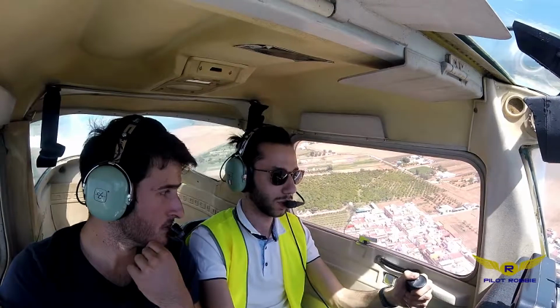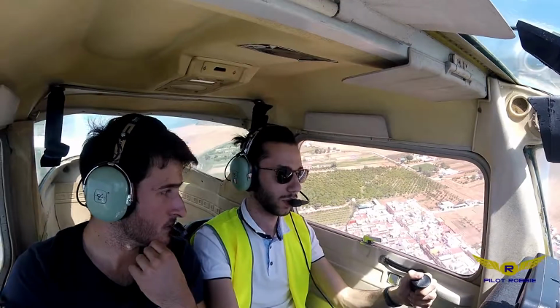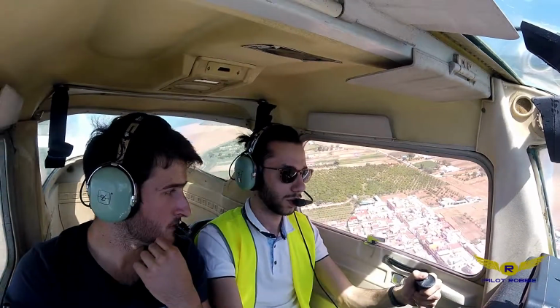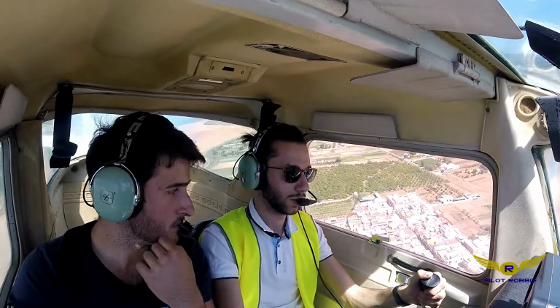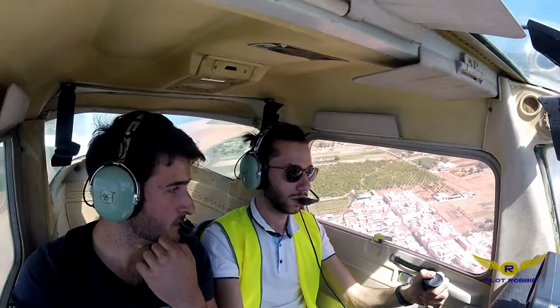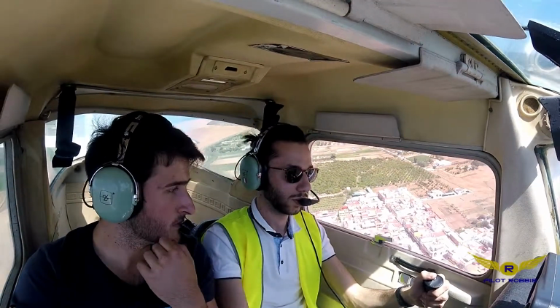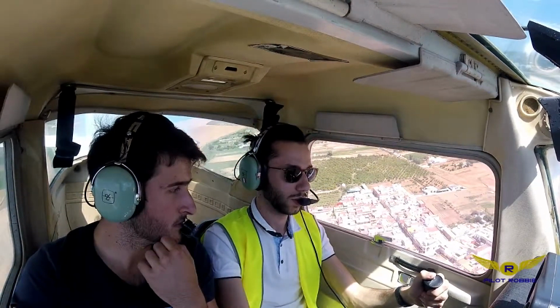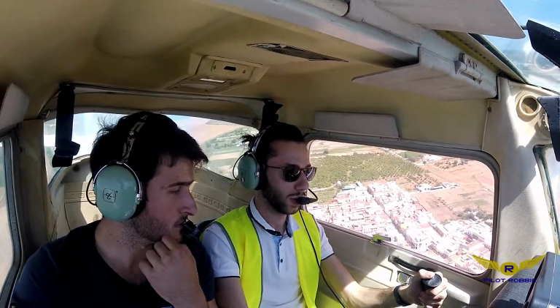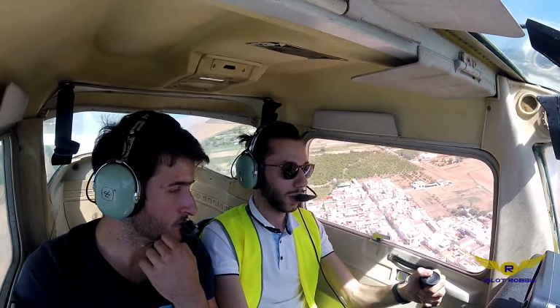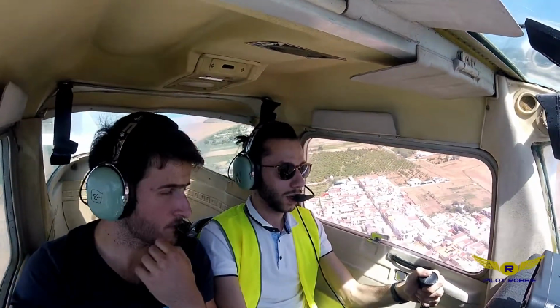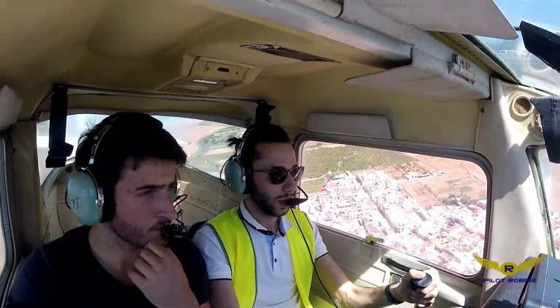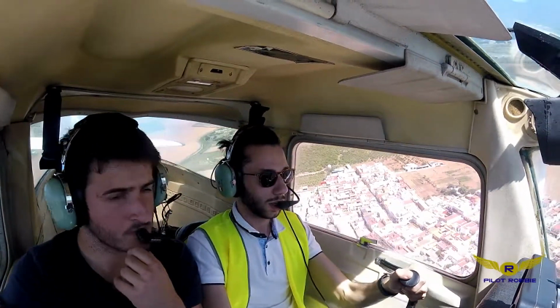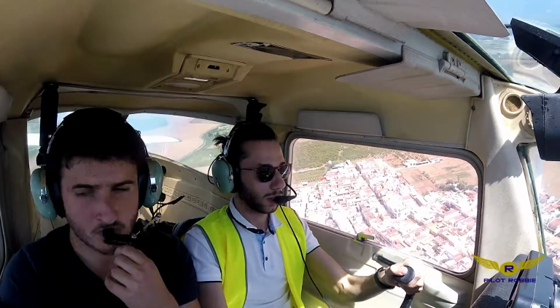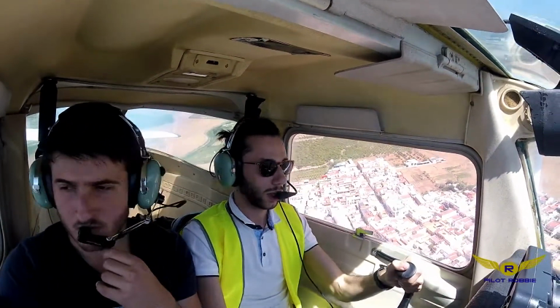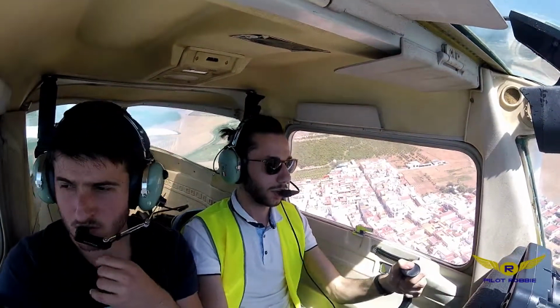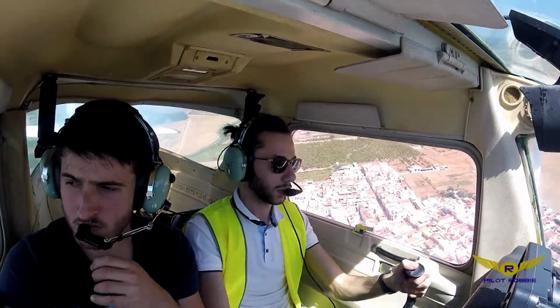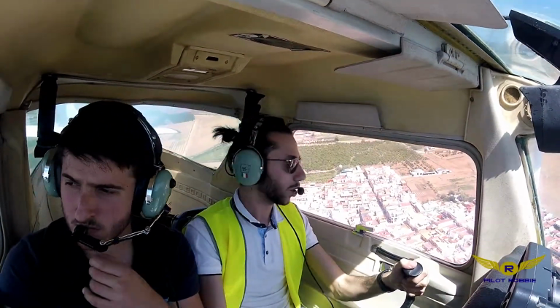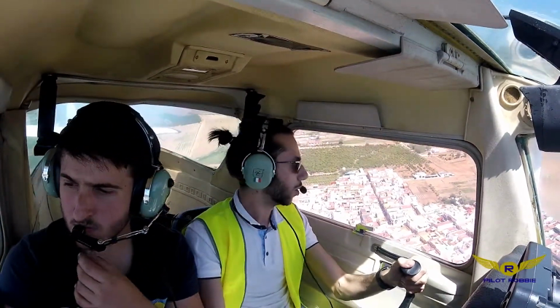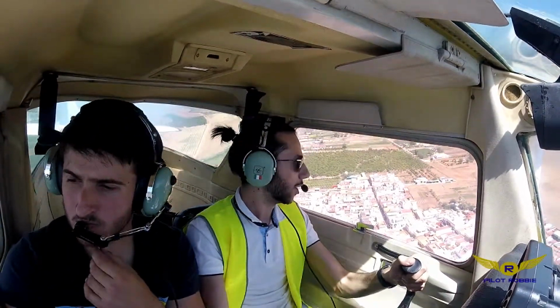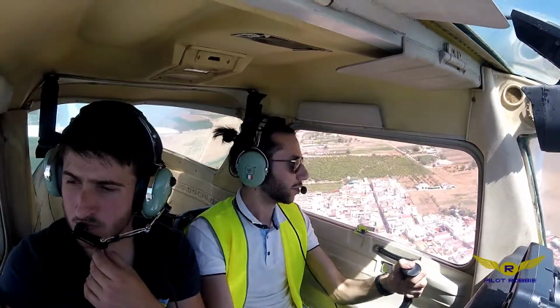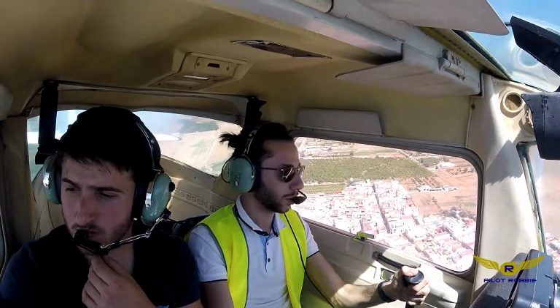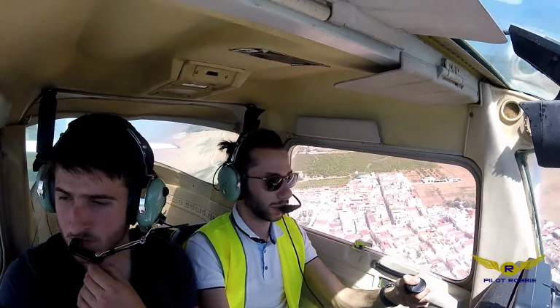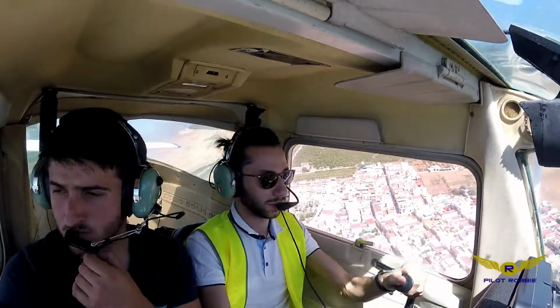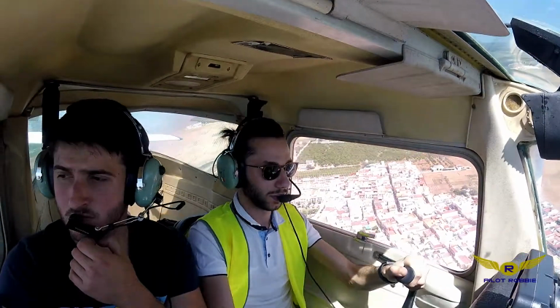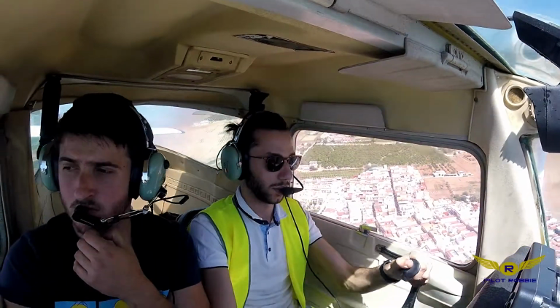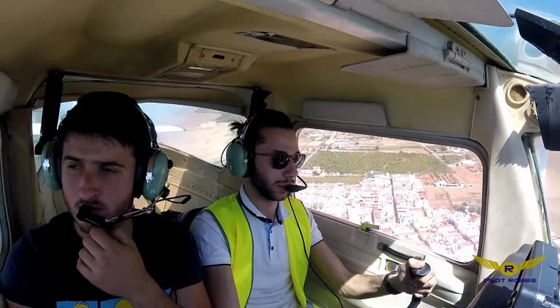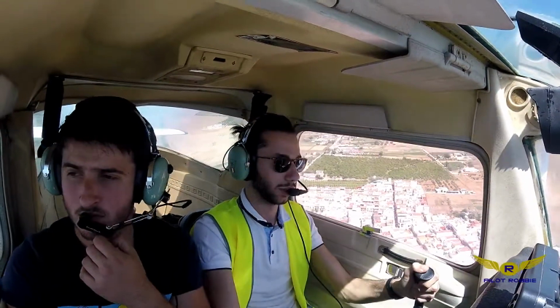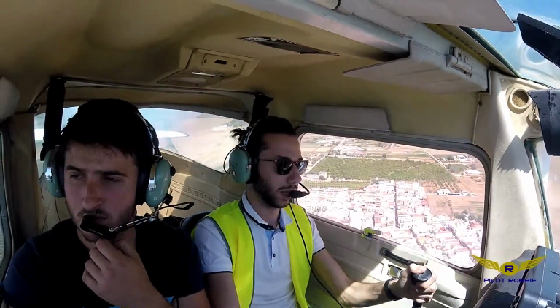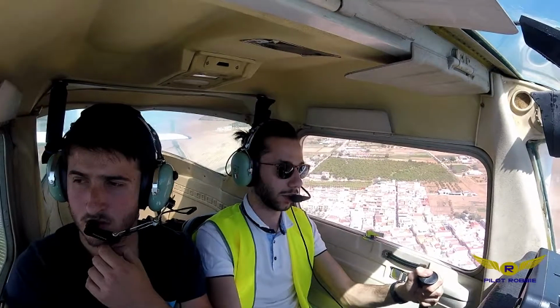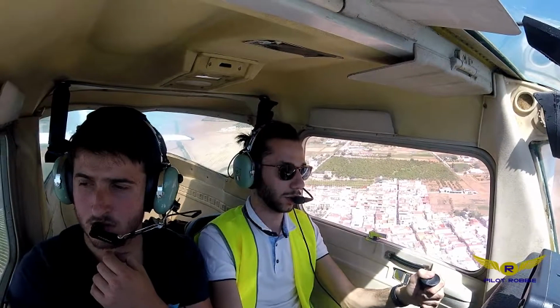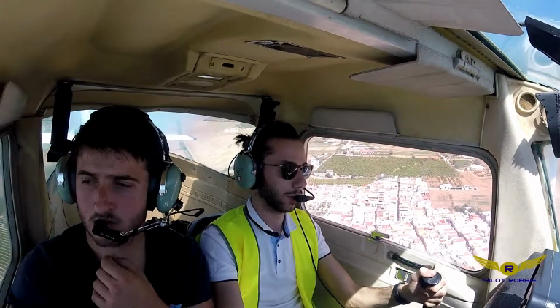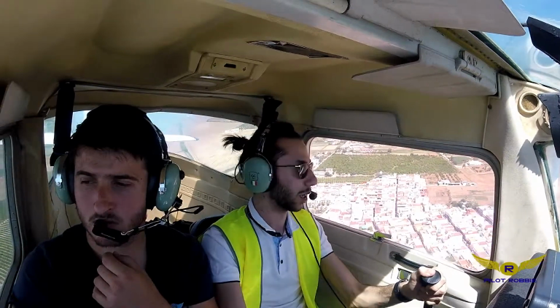Left hand circuit. Clear touch and go, left circuits, zero niner, Echo November Lima.